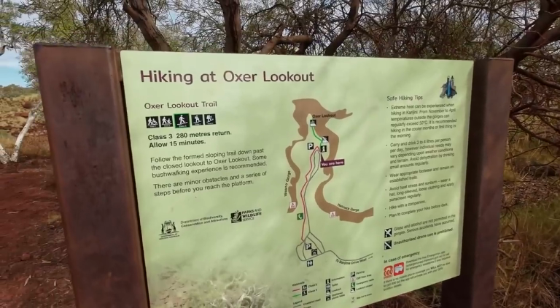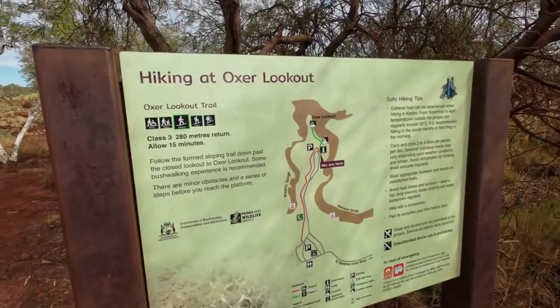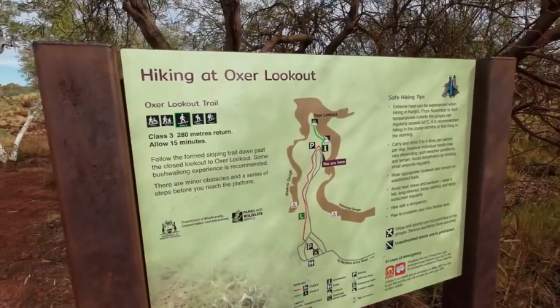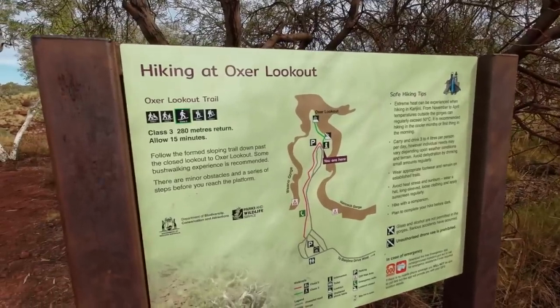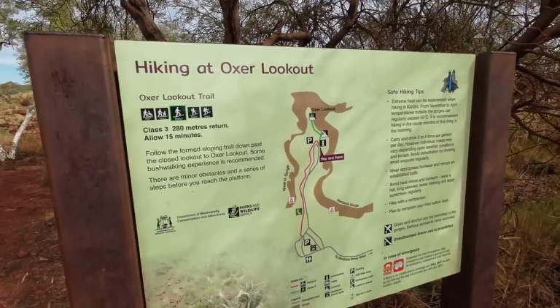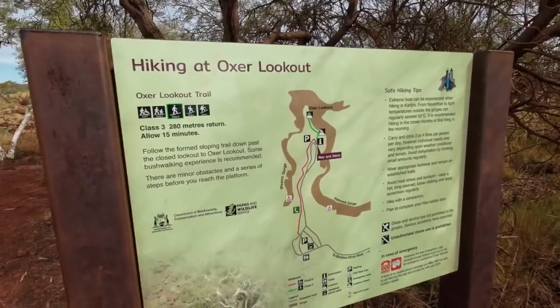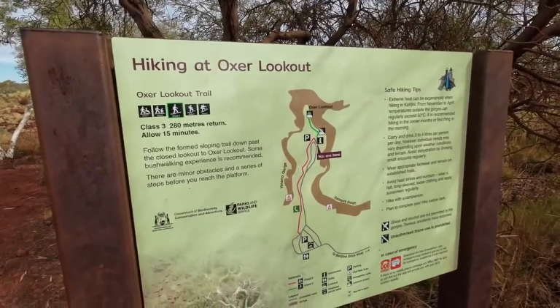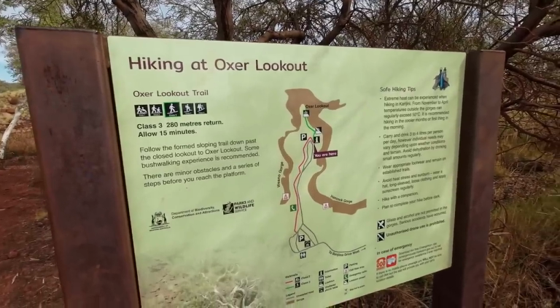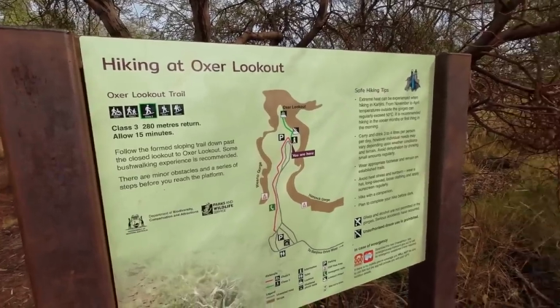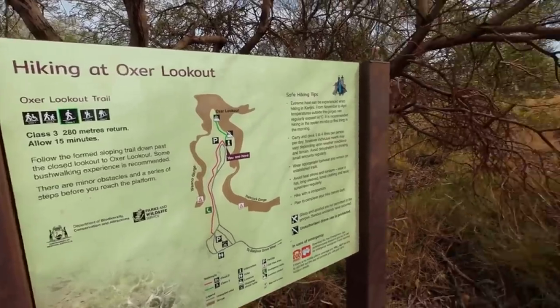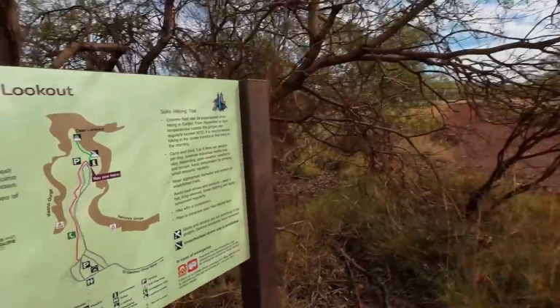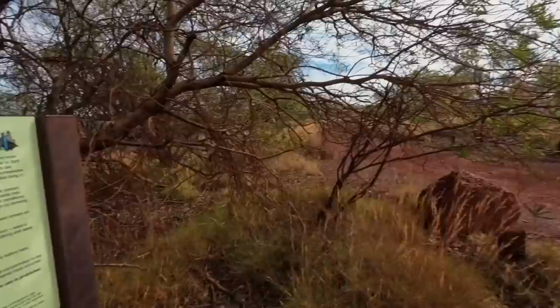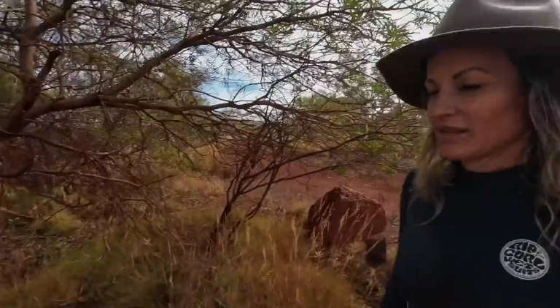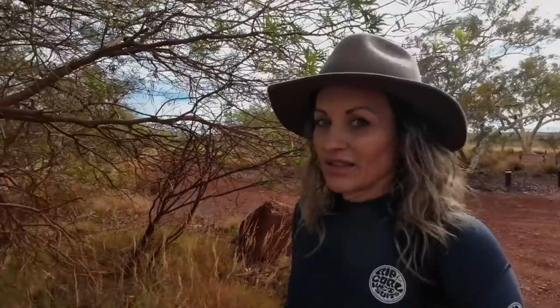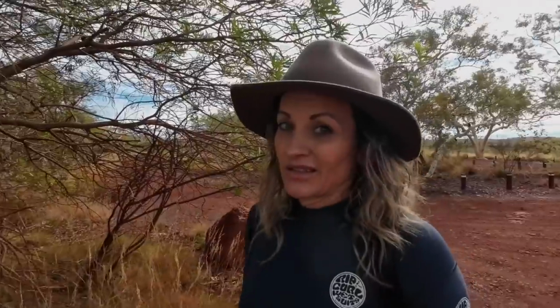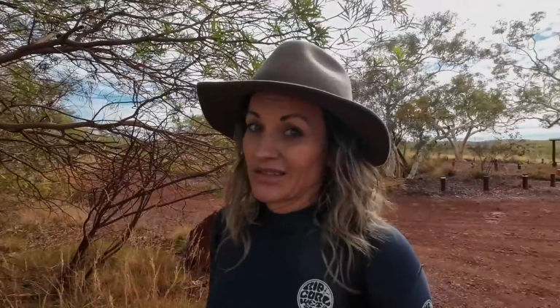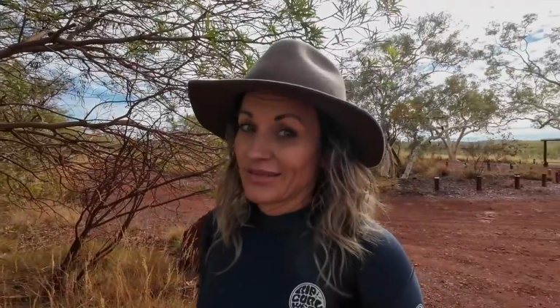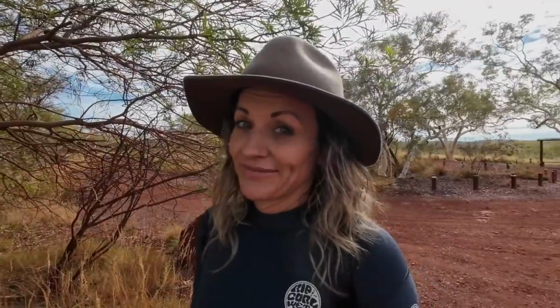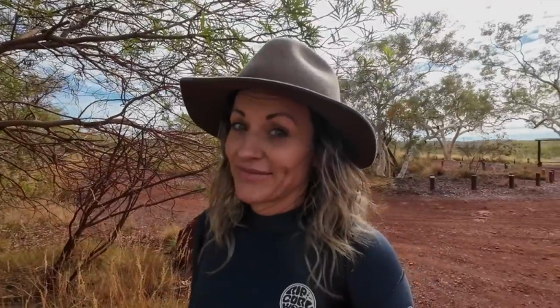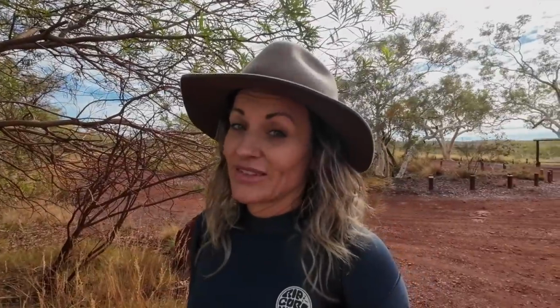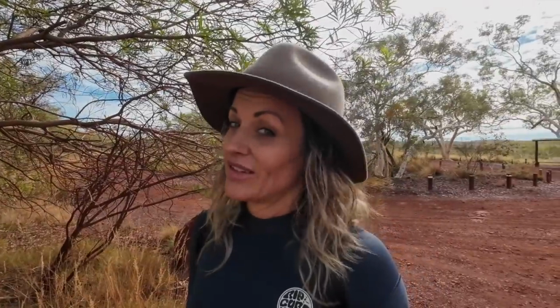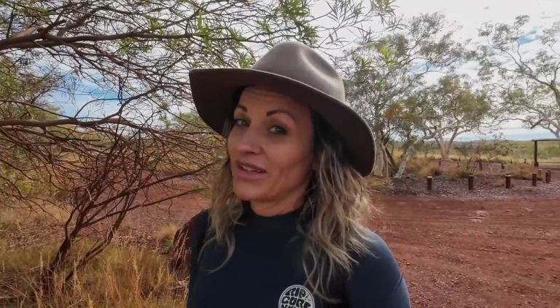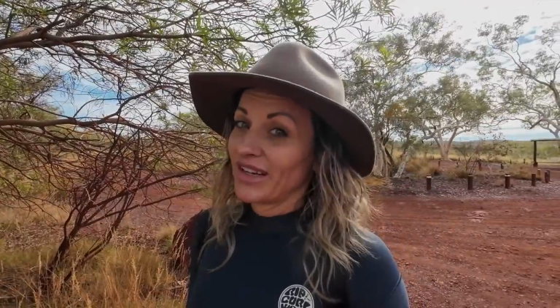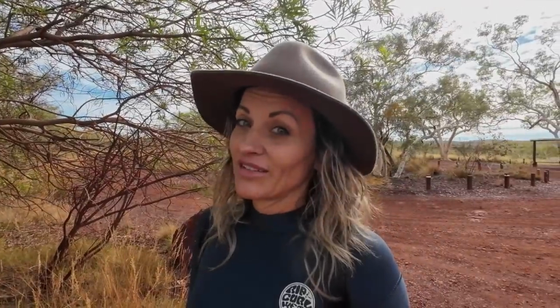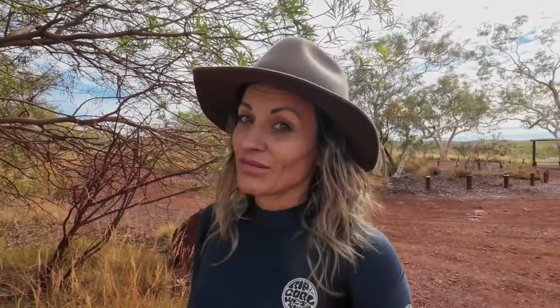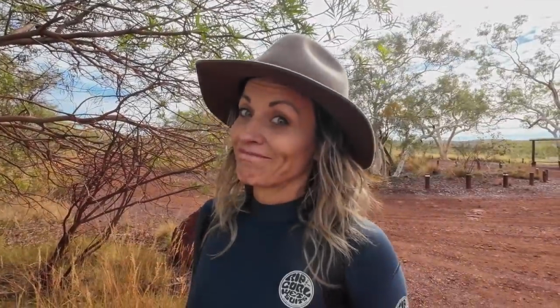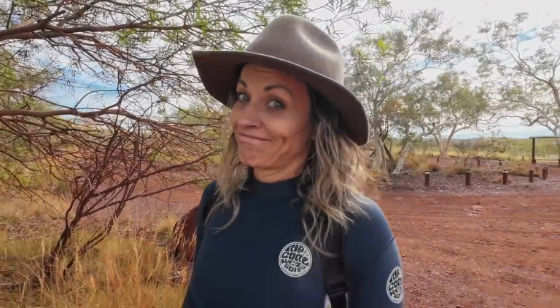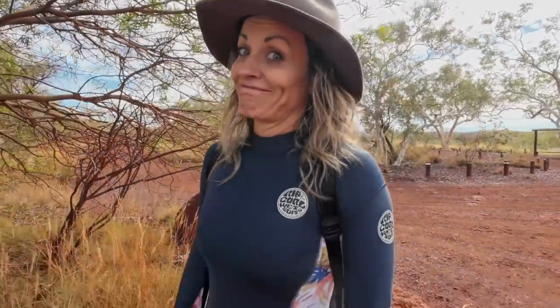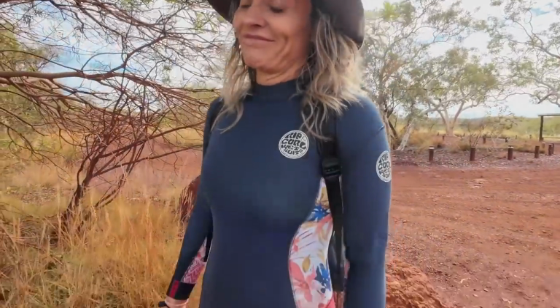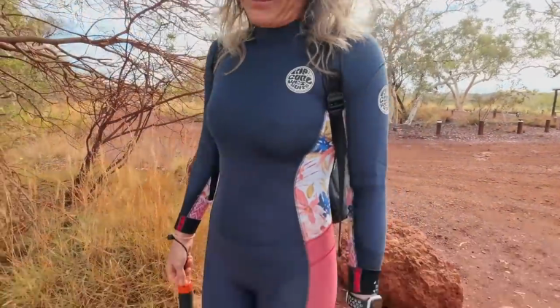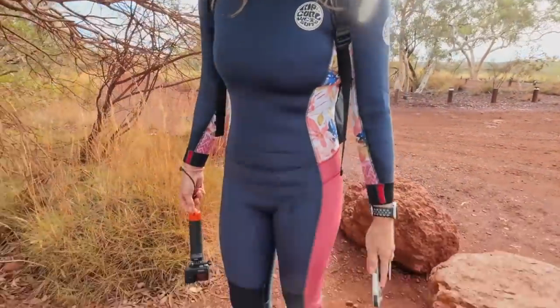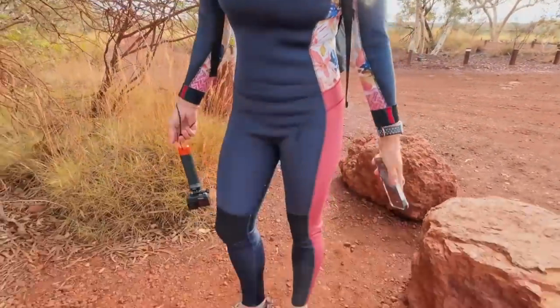Oxal lookout is a class 3, 2080 meters return, 15 minutes. That's simple mate. Not sure if we can handle this one! How's the sexy attire?